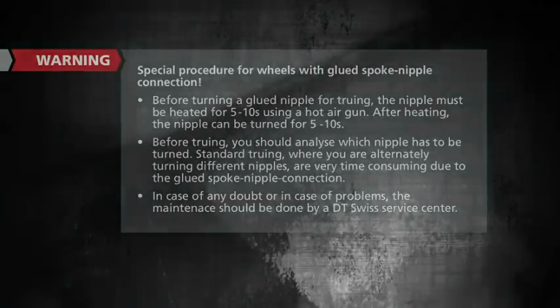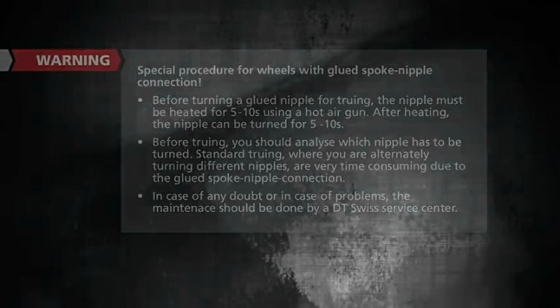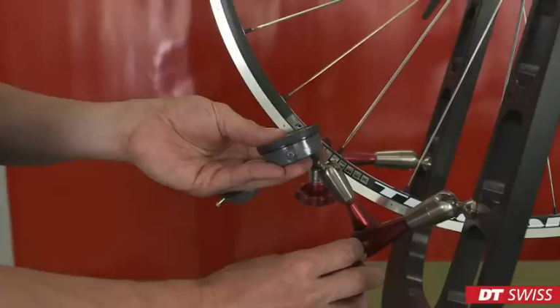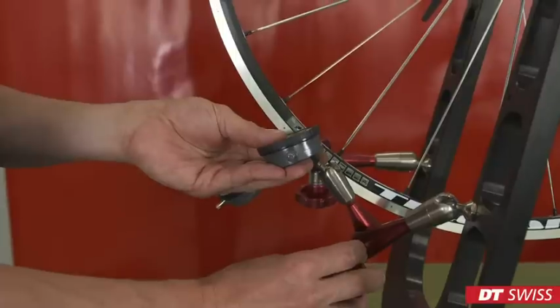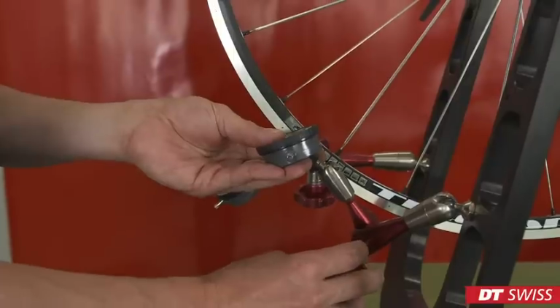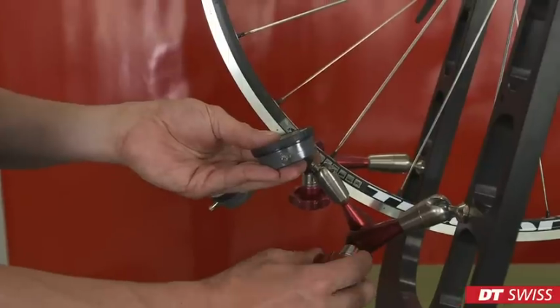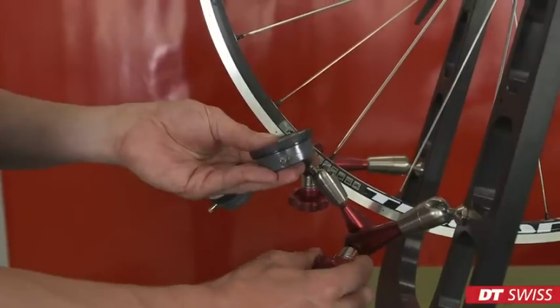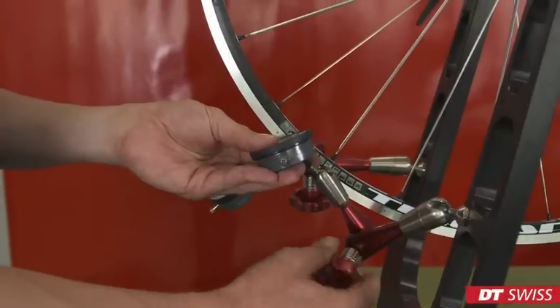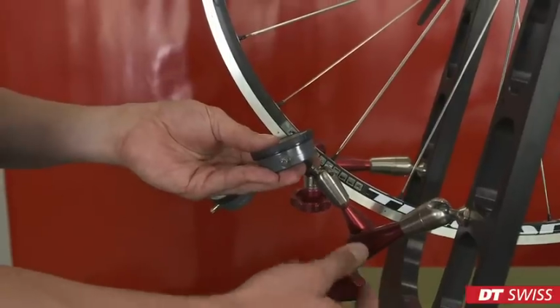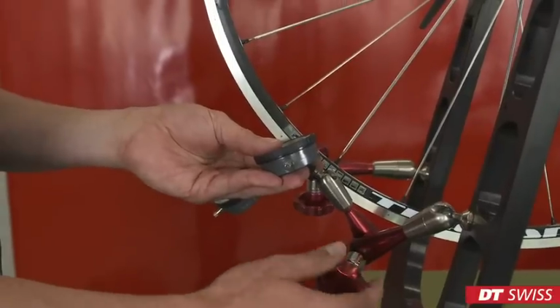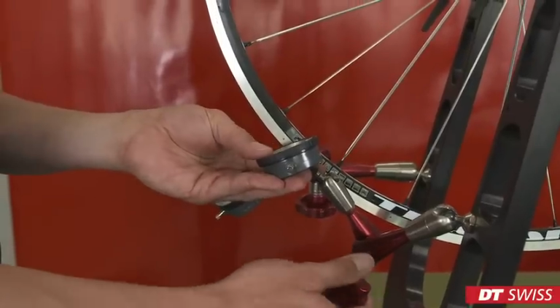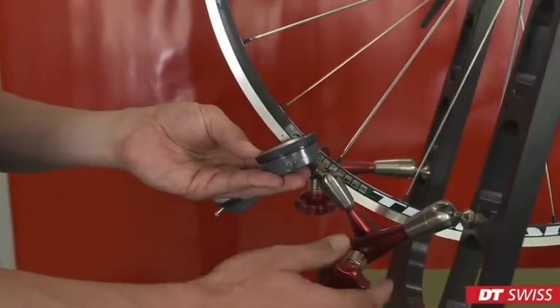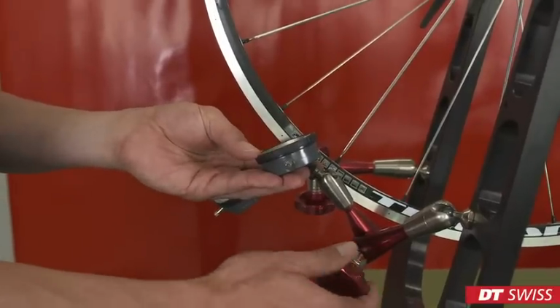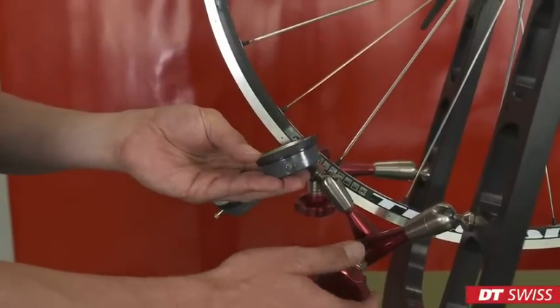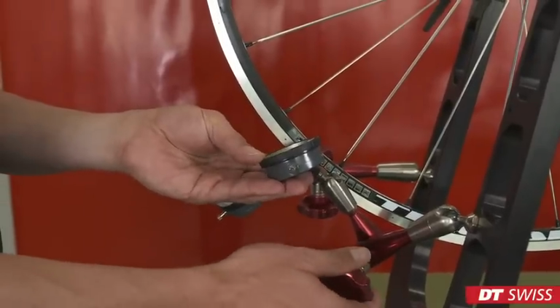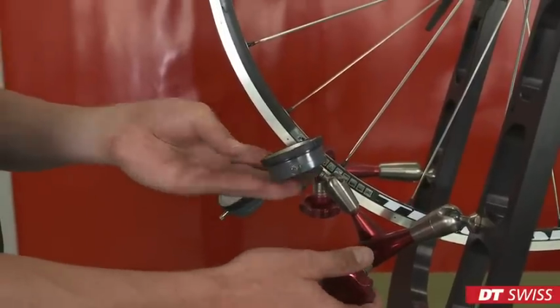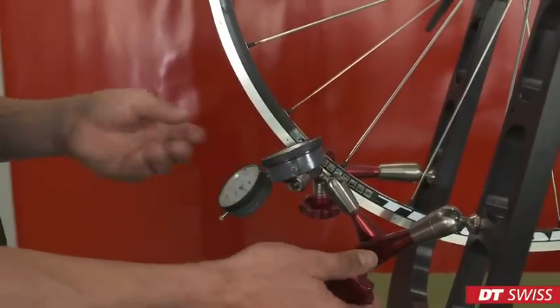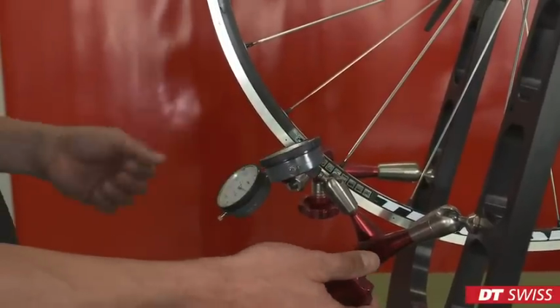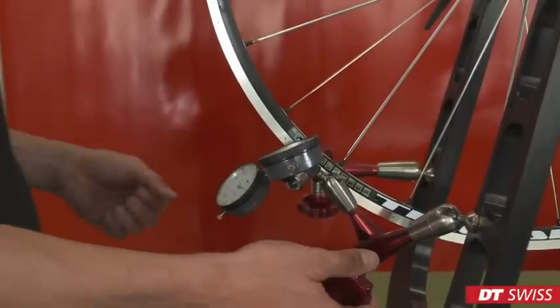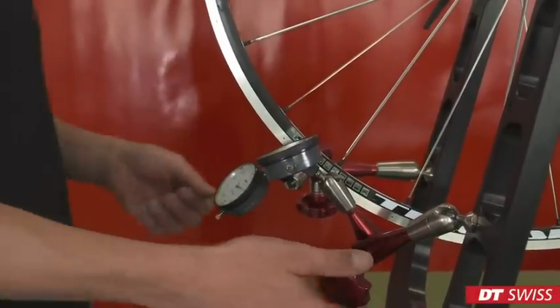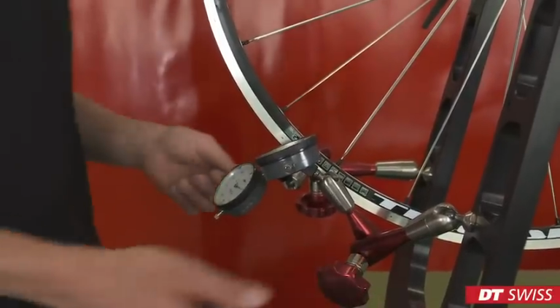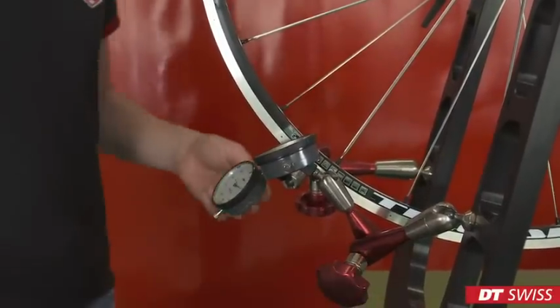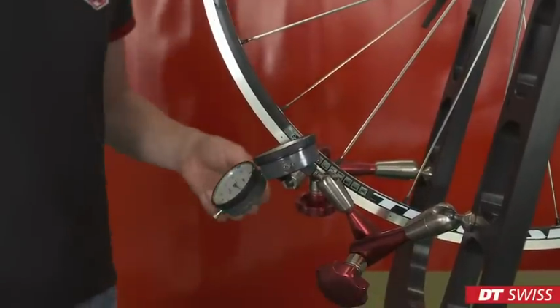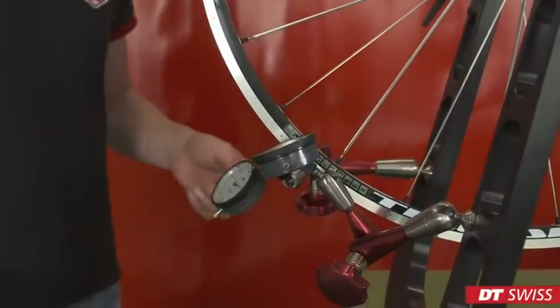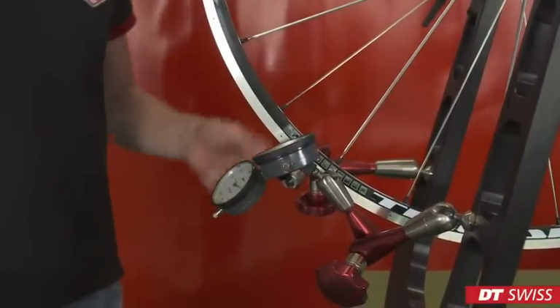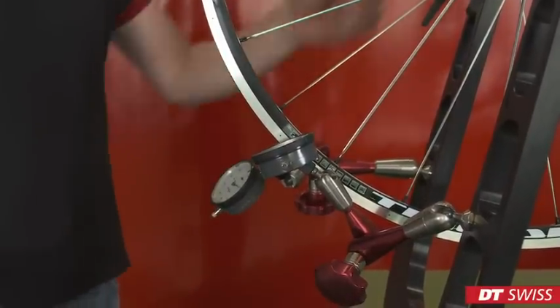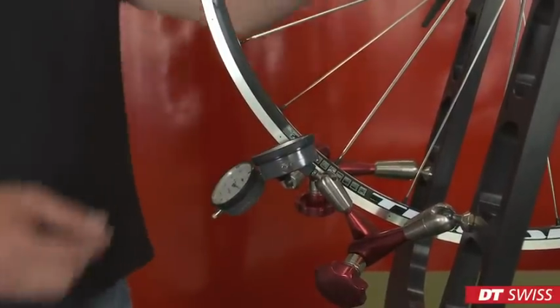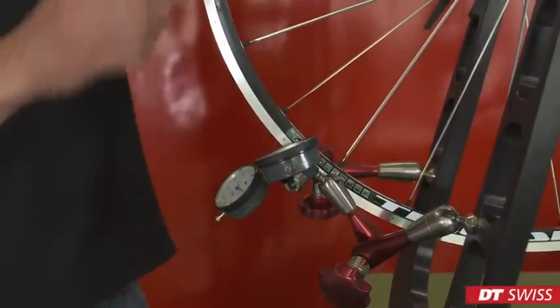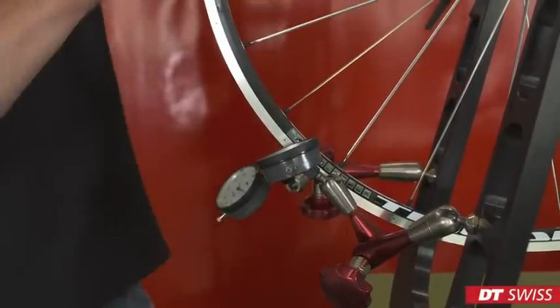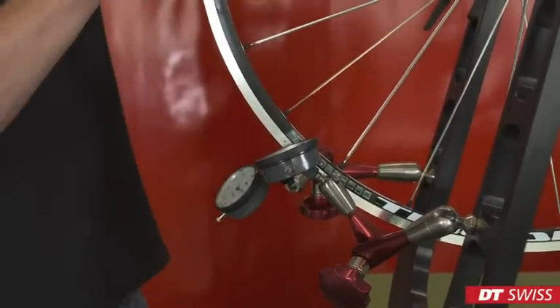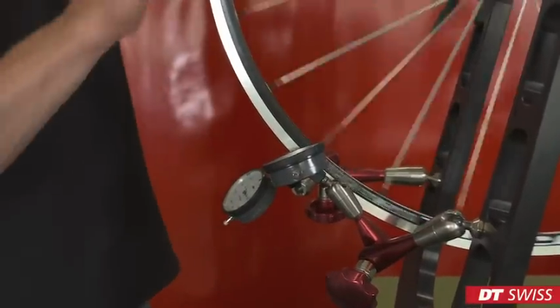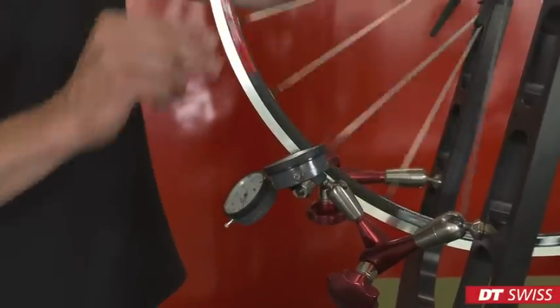After clamping the wheel in the truing stand, we can check the run-out of the wheel.